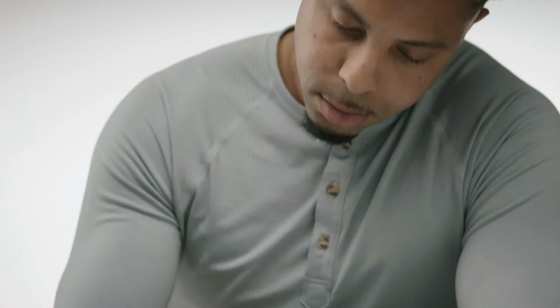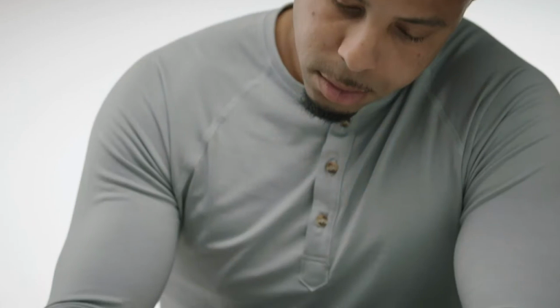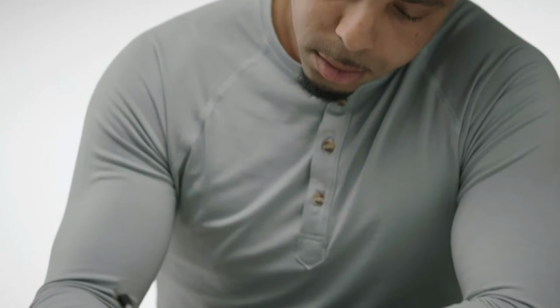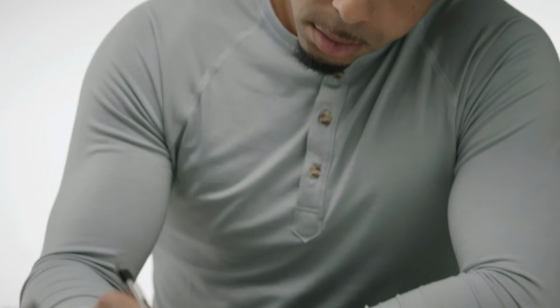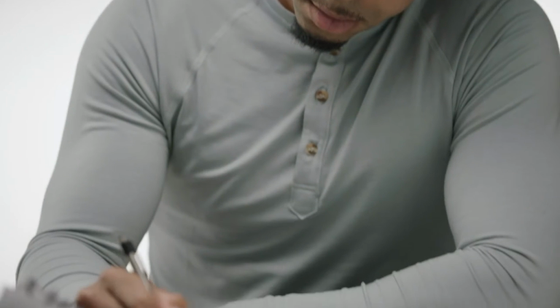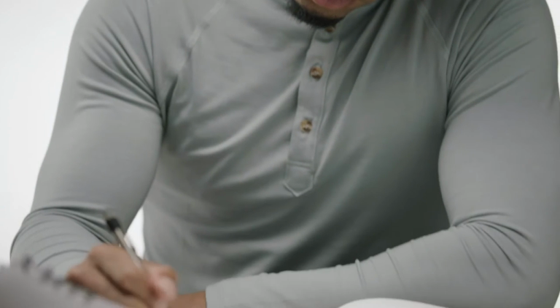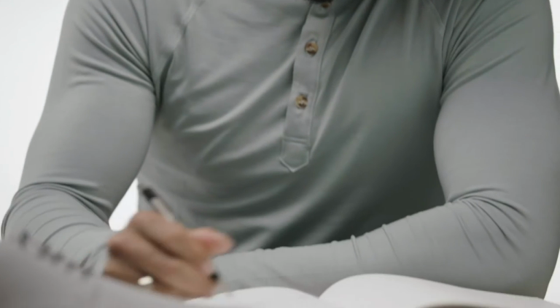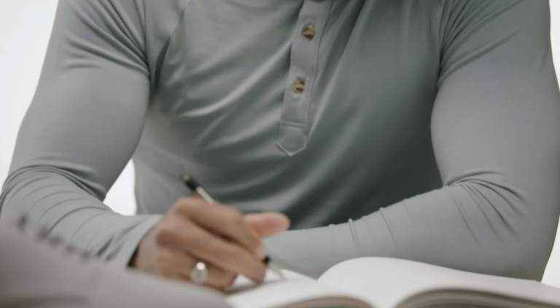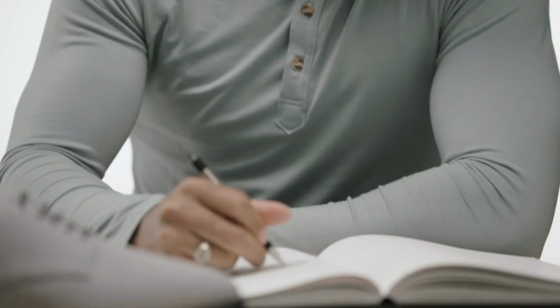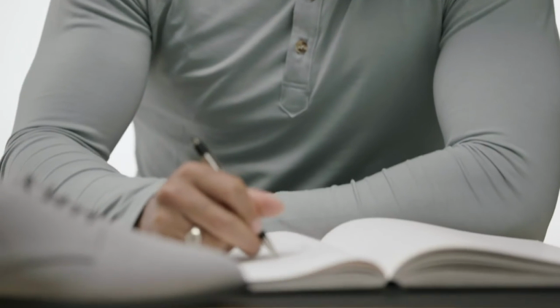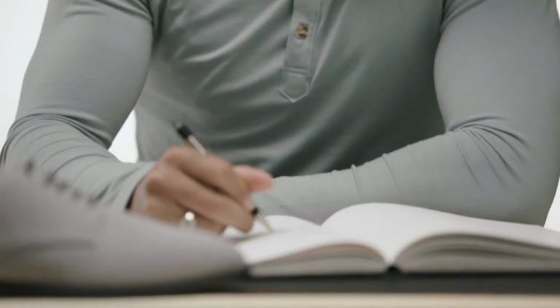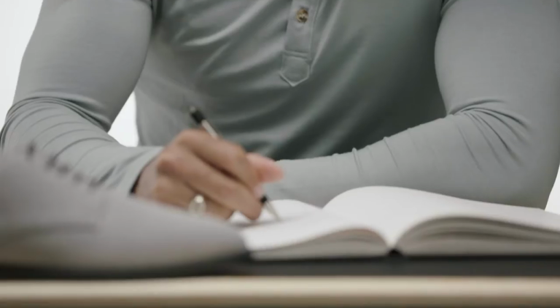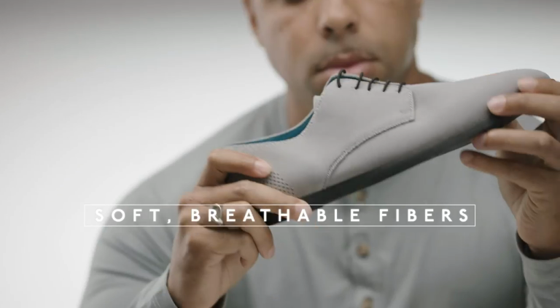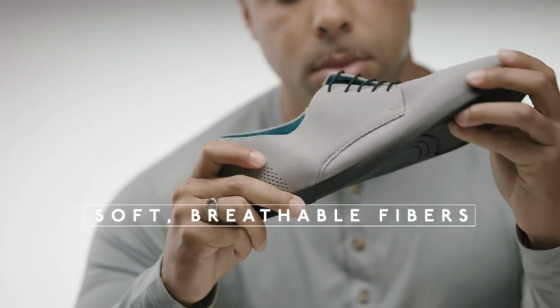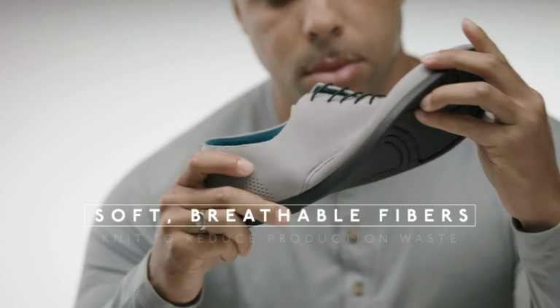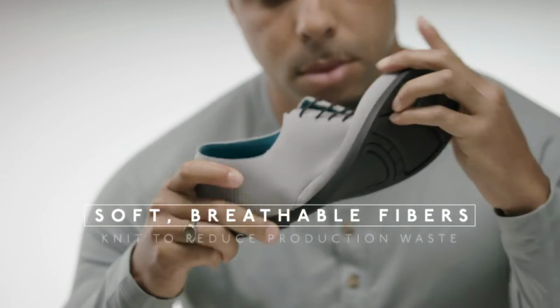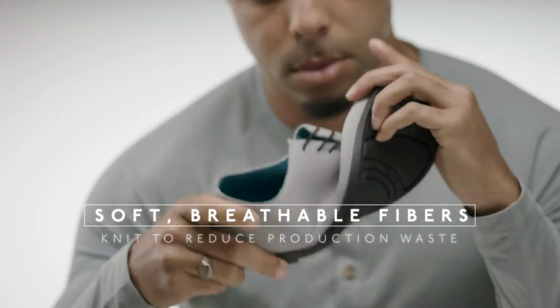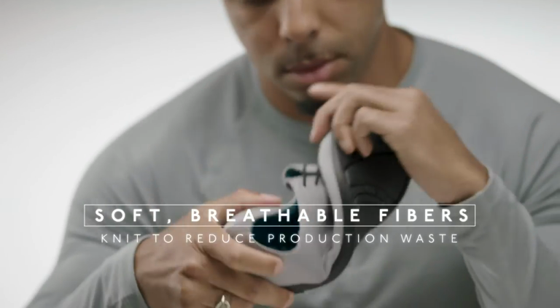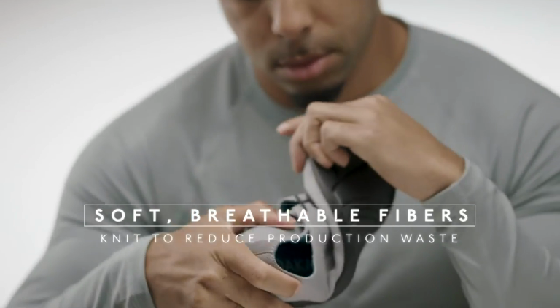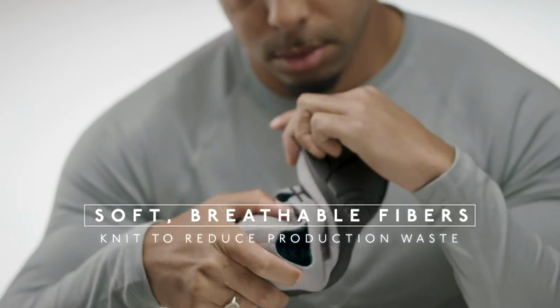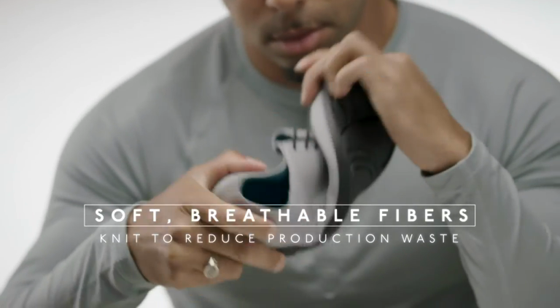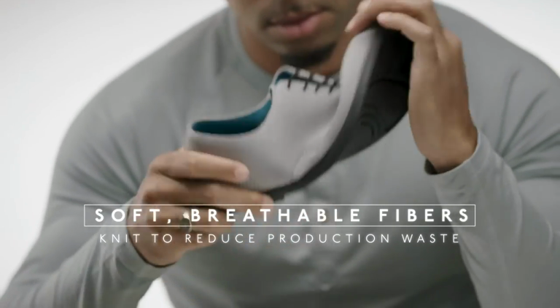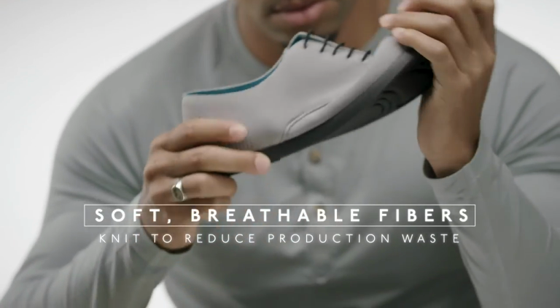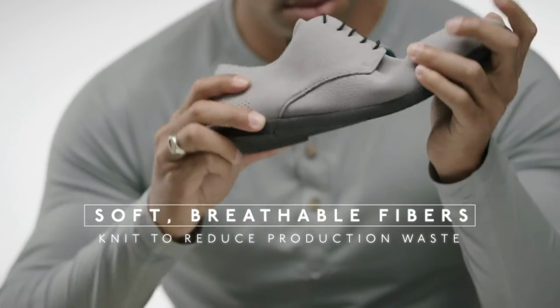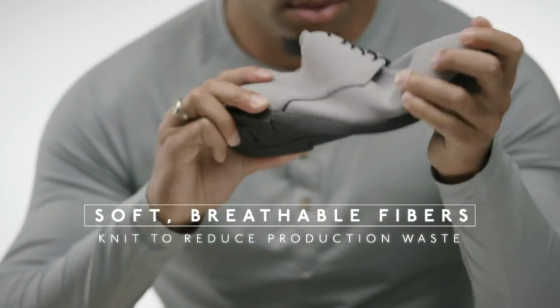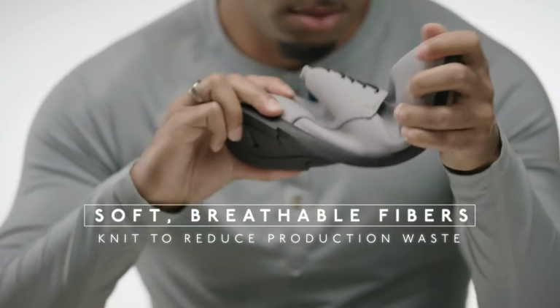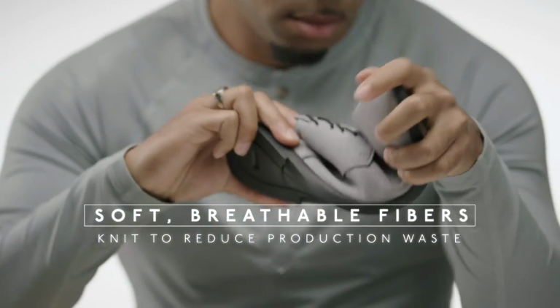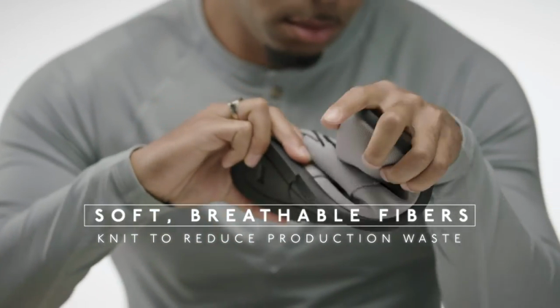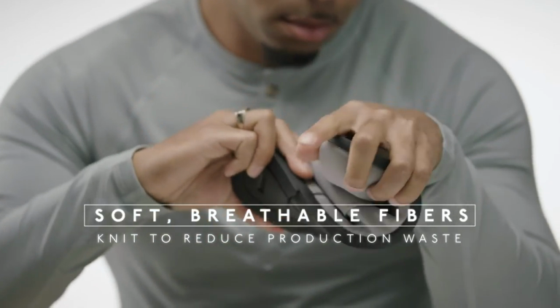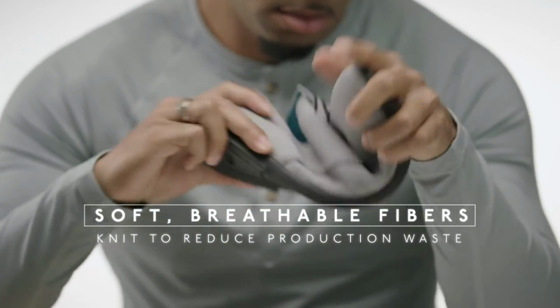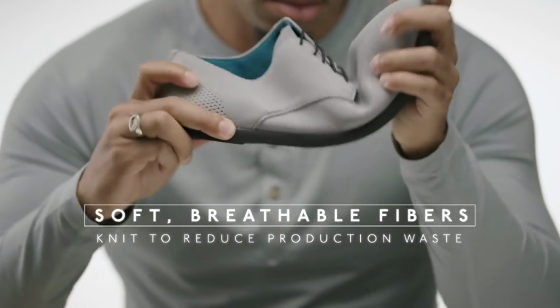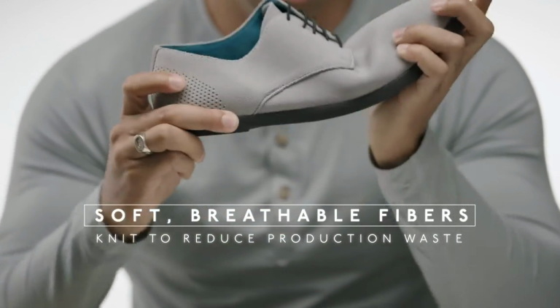We designed Oka's to be incredibly comfortable and knit from soft, breathable fibers made to reduce production waste.